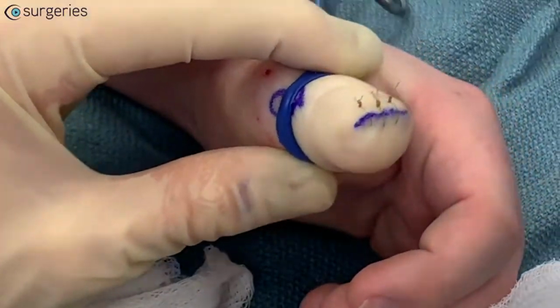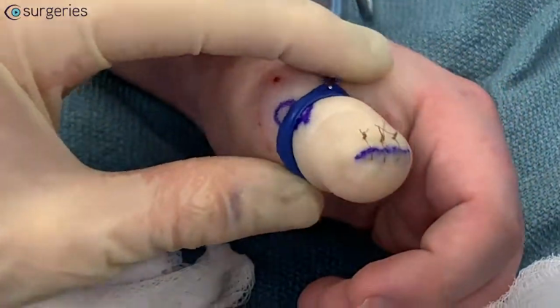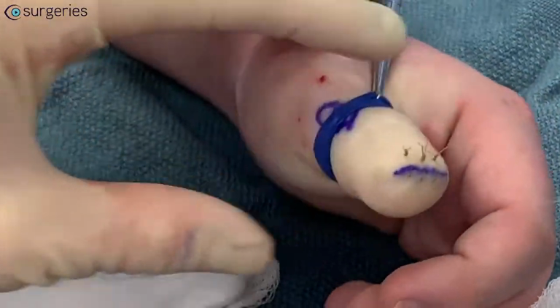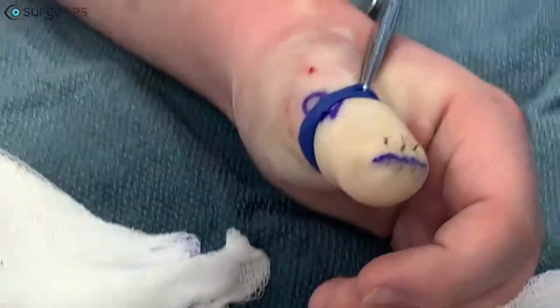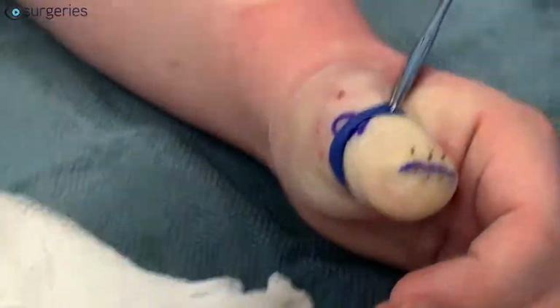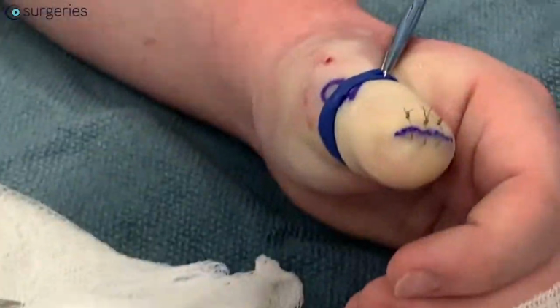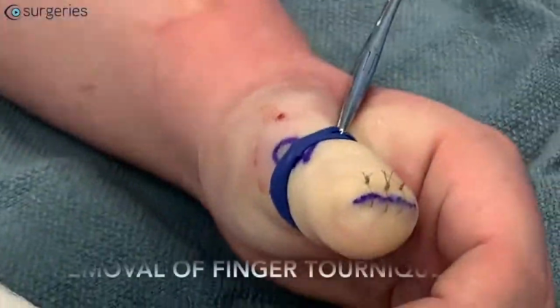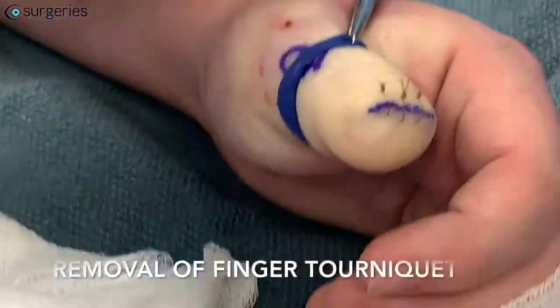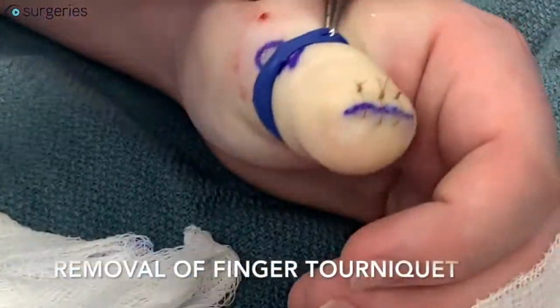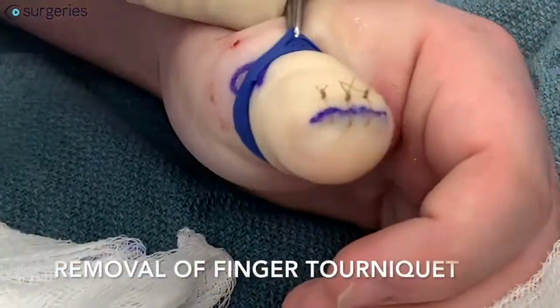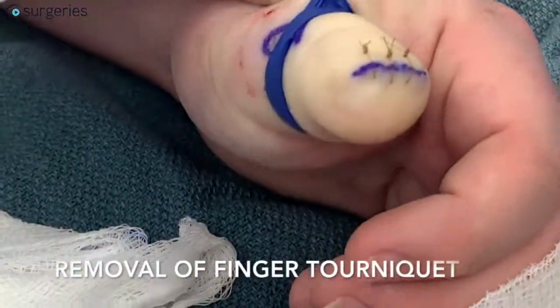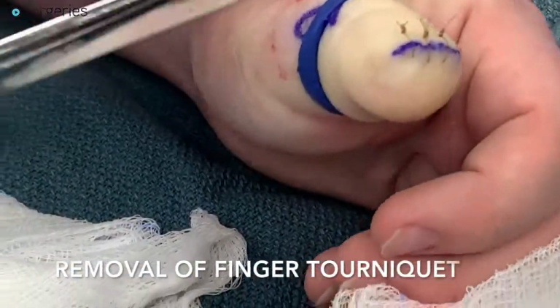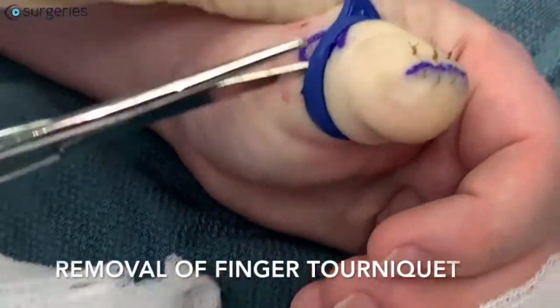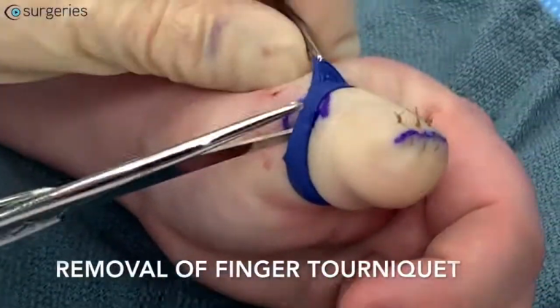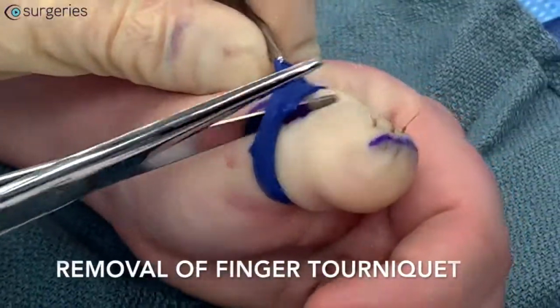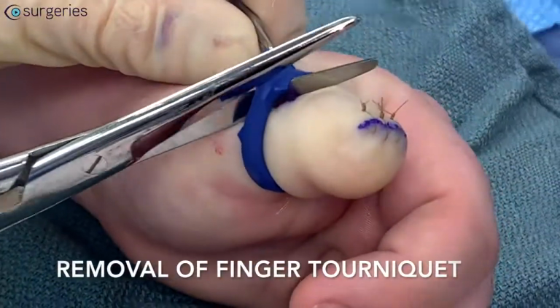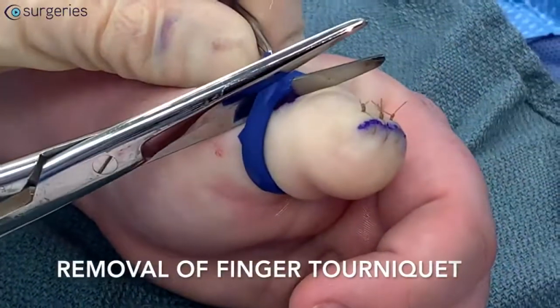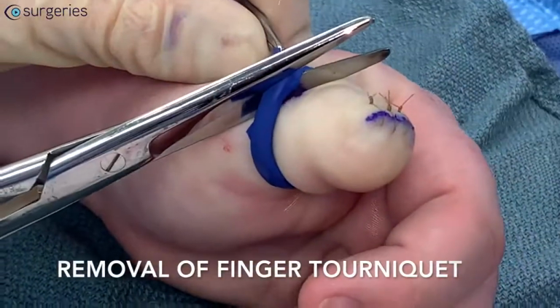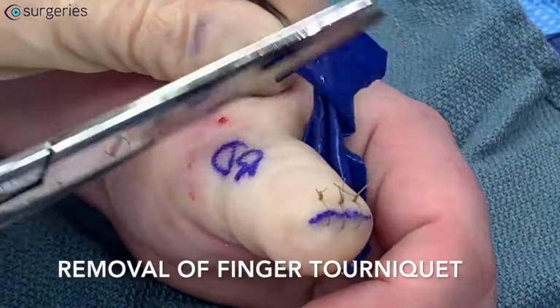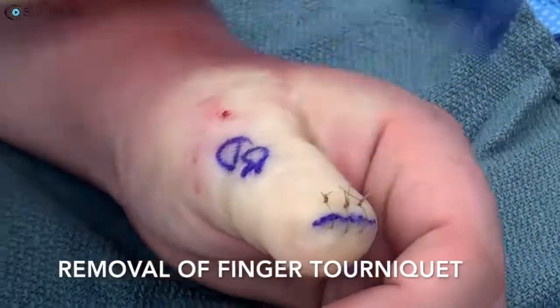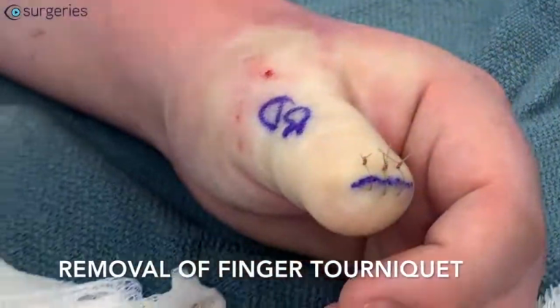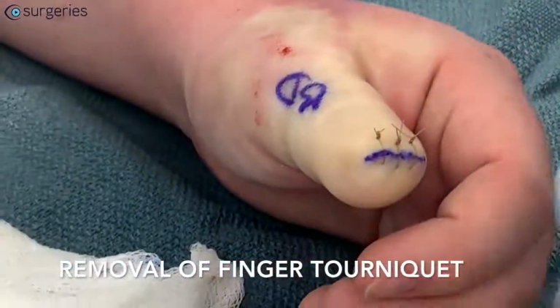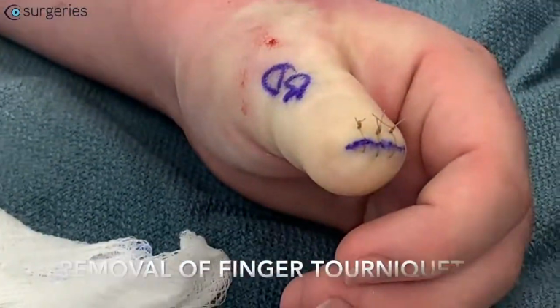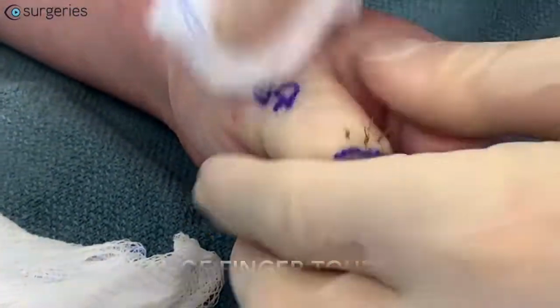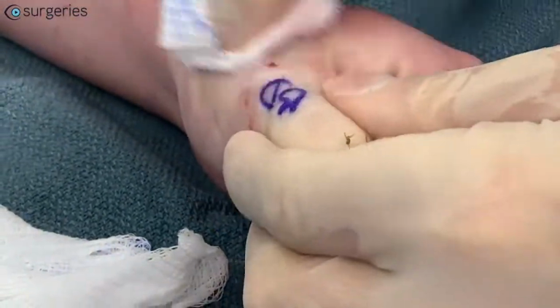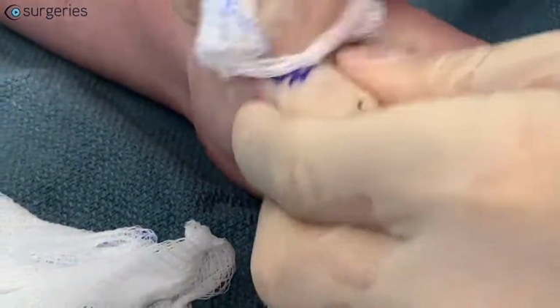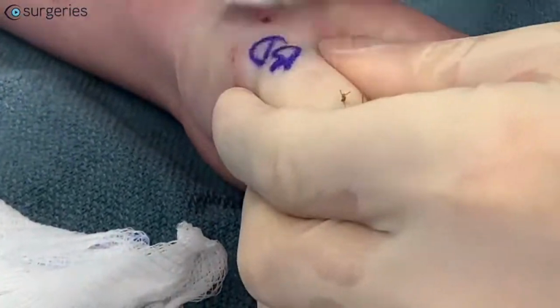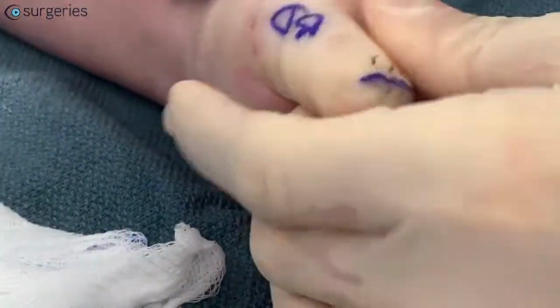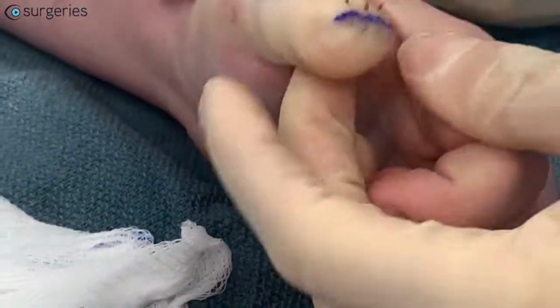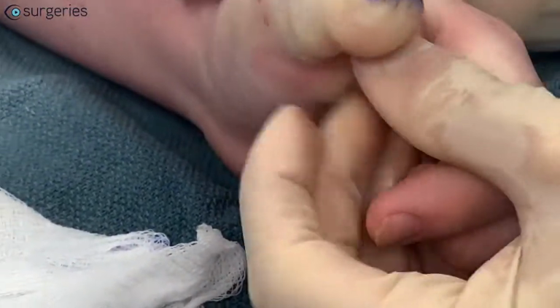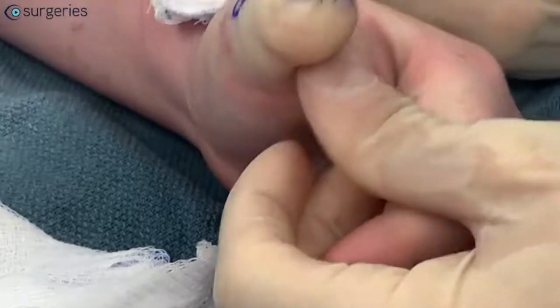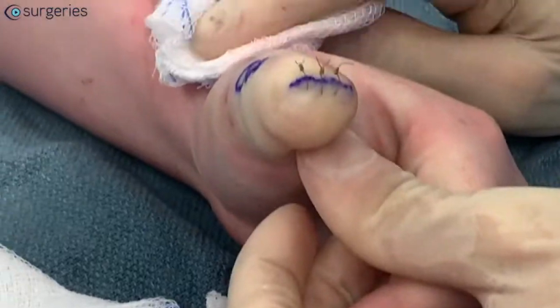The finger tourniquet is removed at the end of the case to prevent prolonged ischemia.